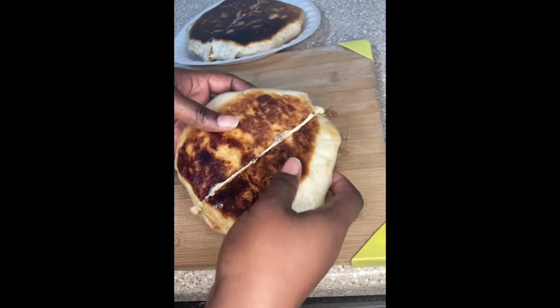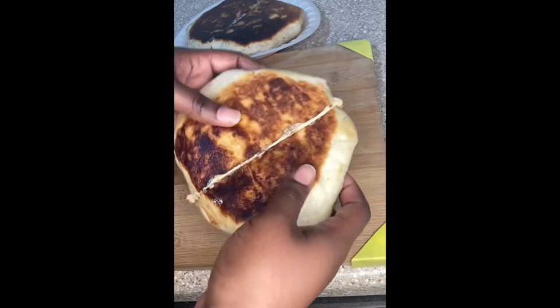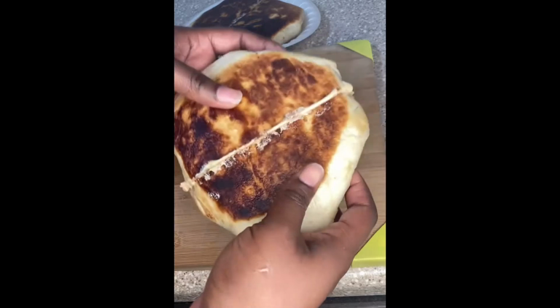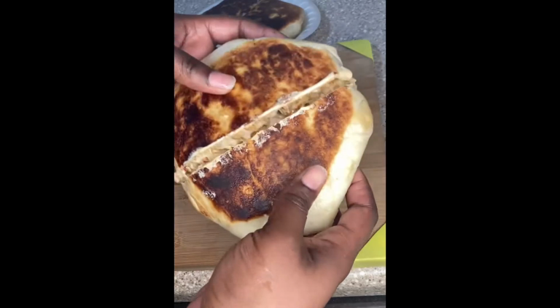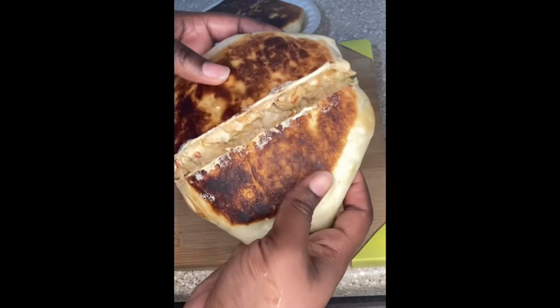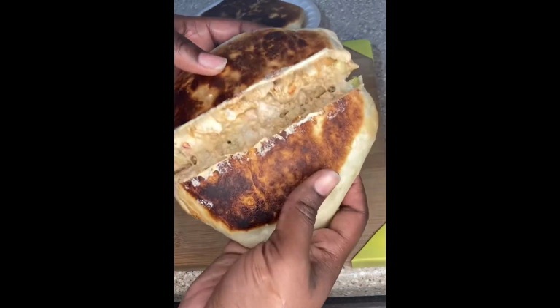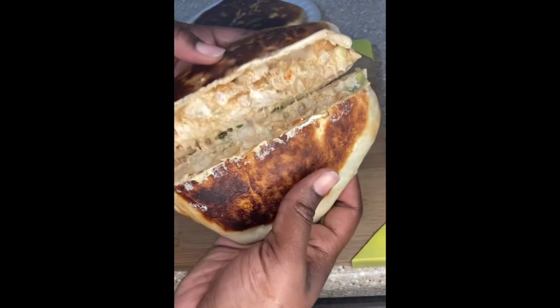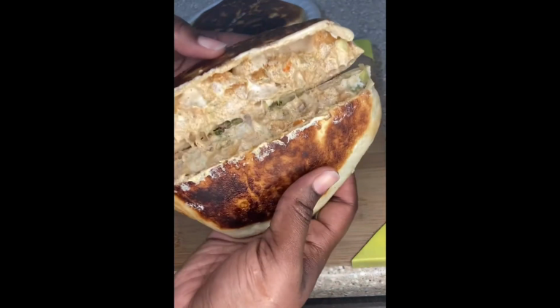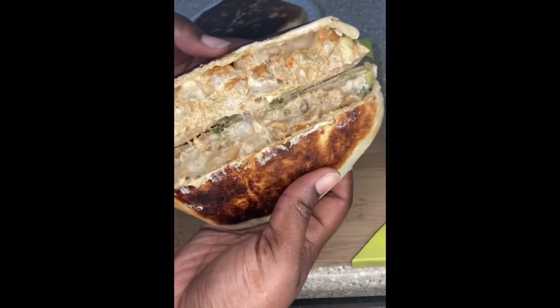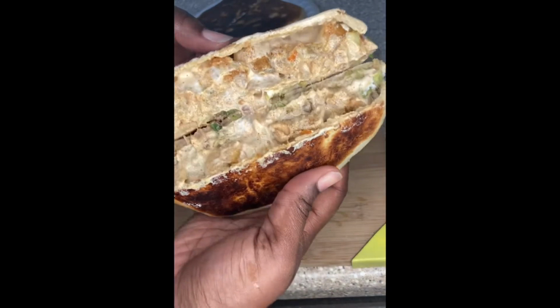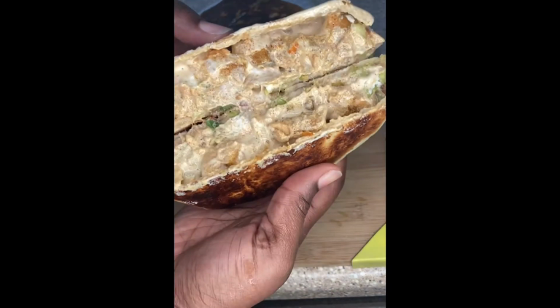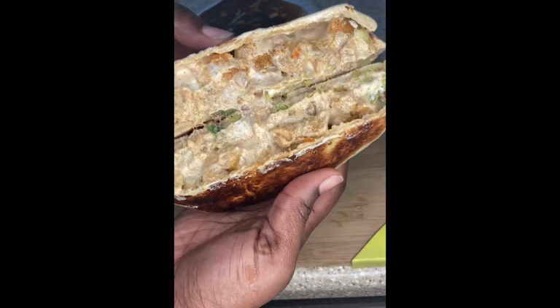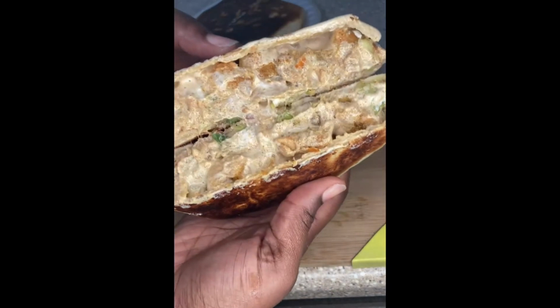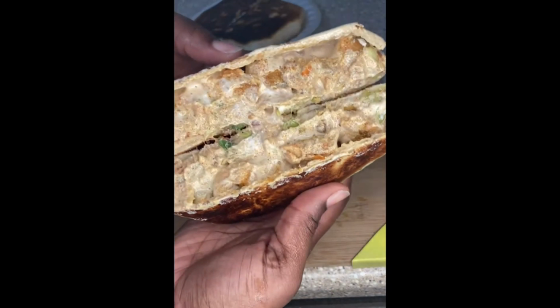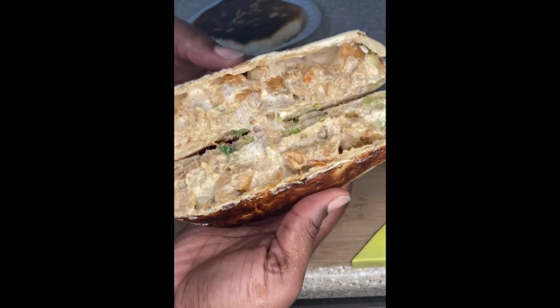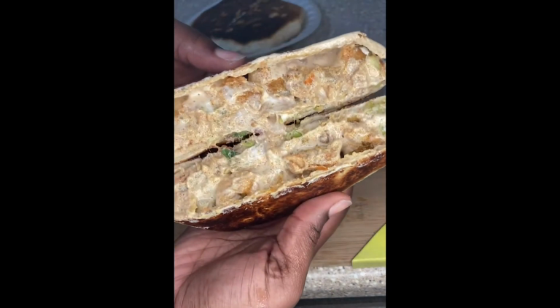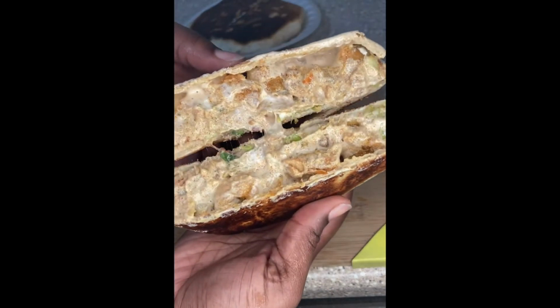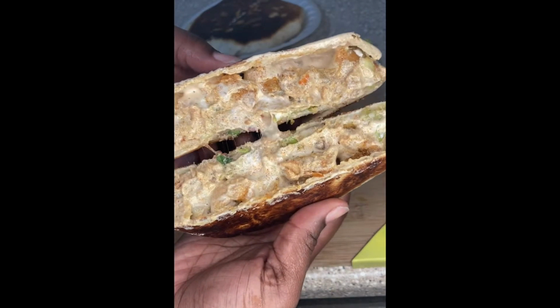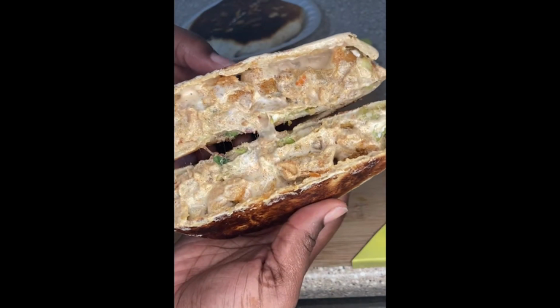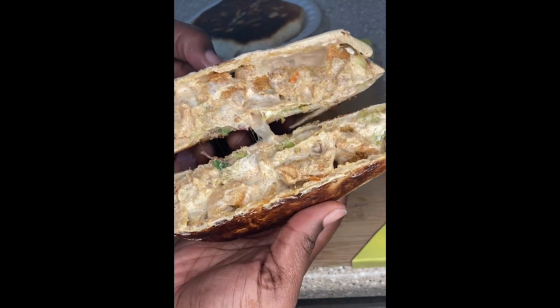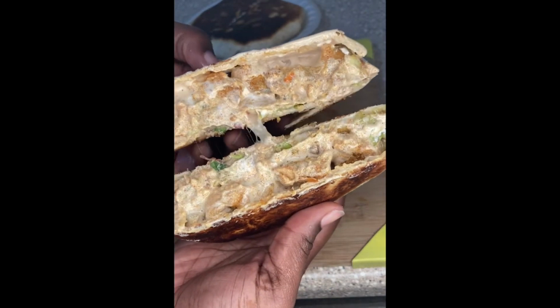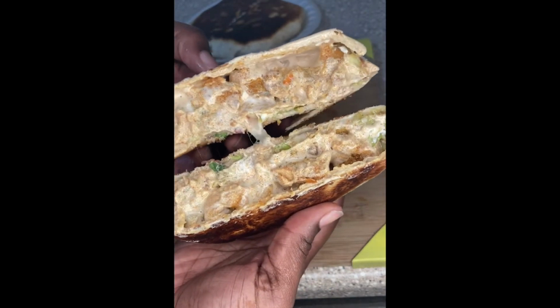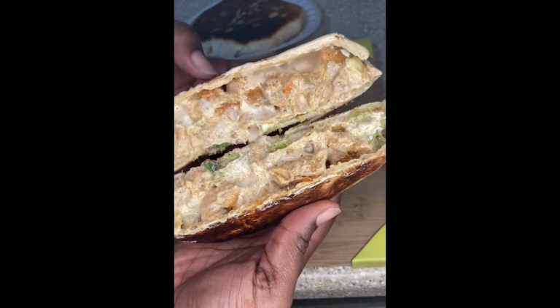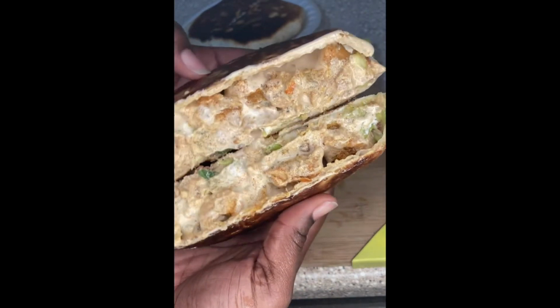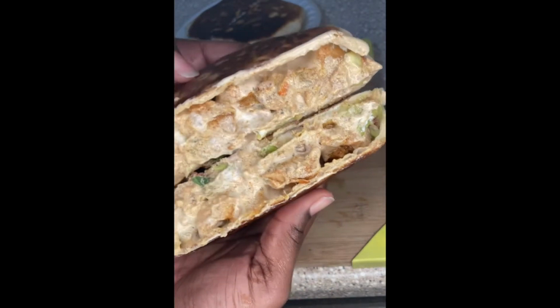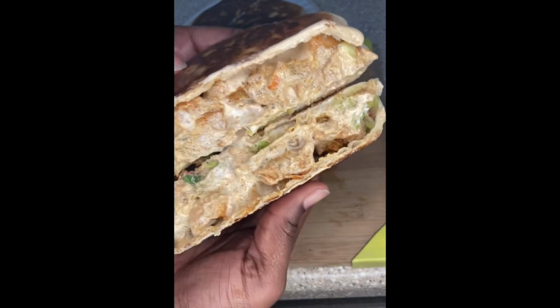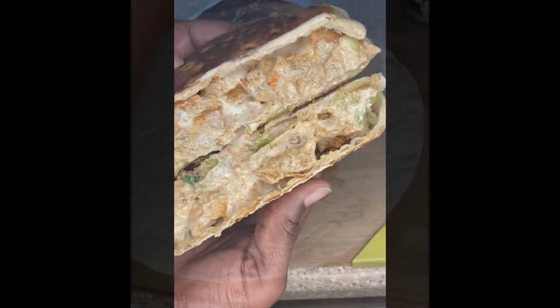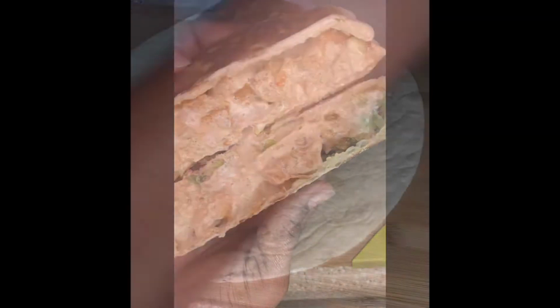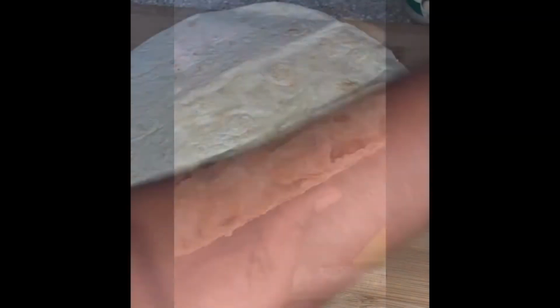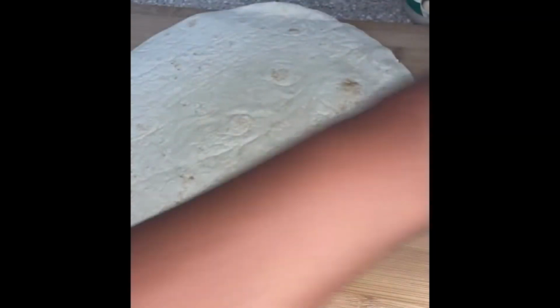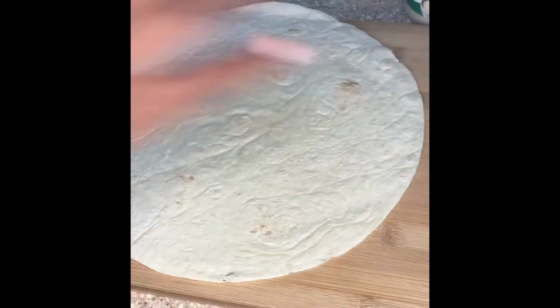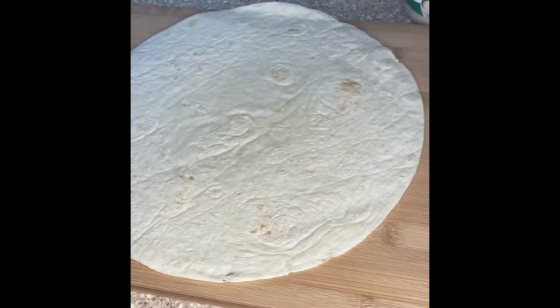What up y'all? We're about to make a quick chicken crunch wrap supreme. Let's do it.